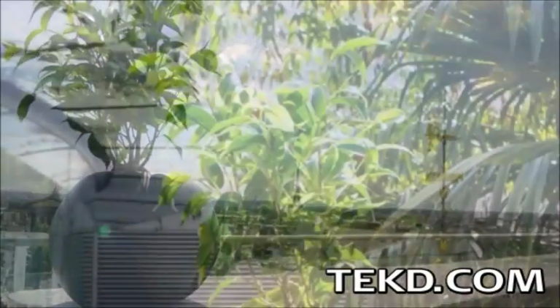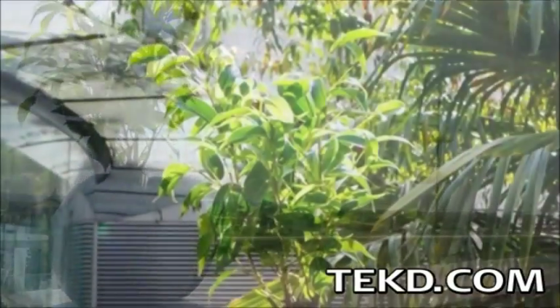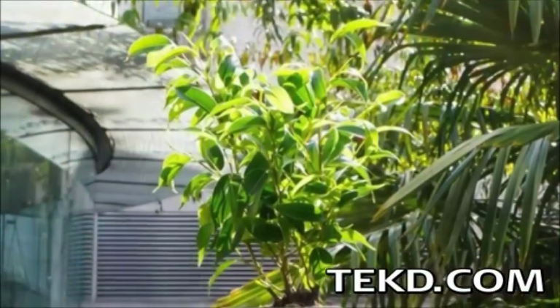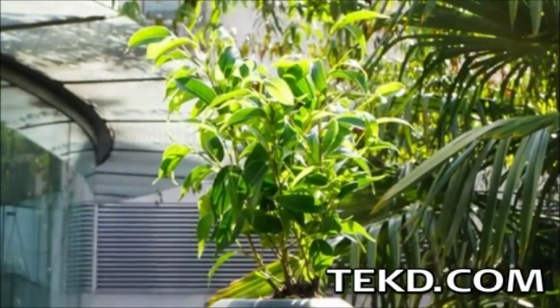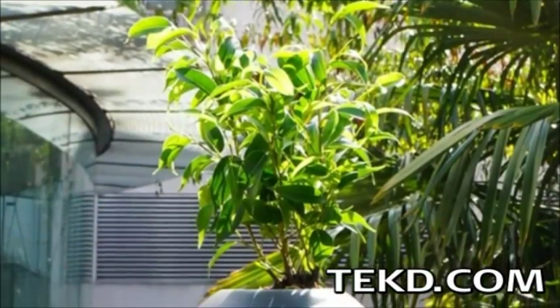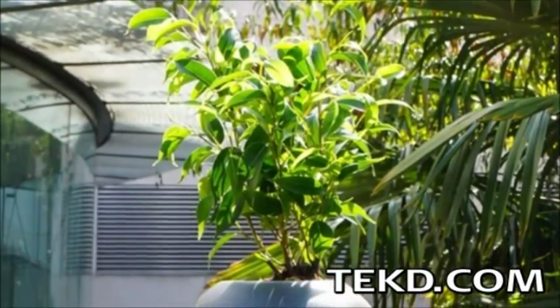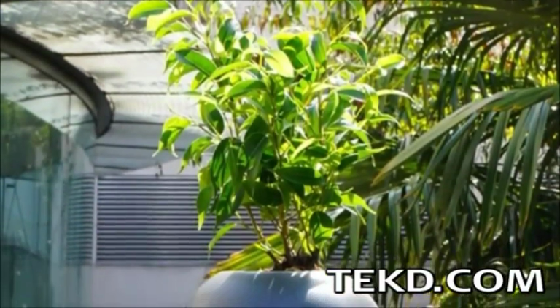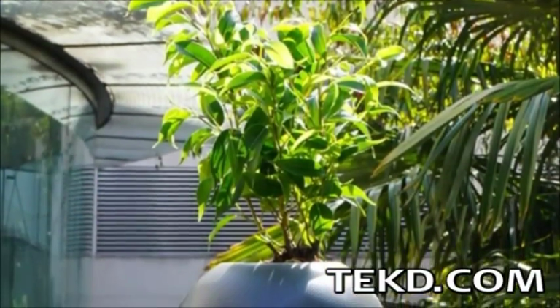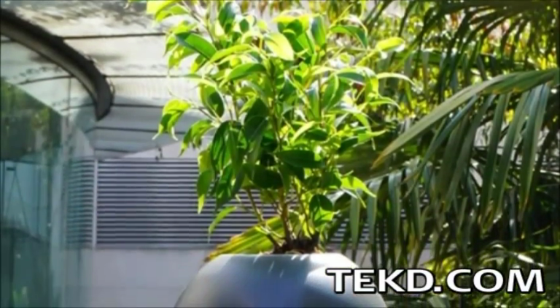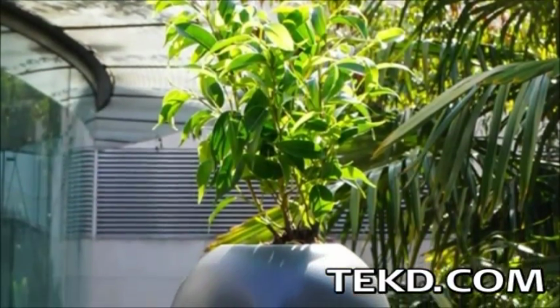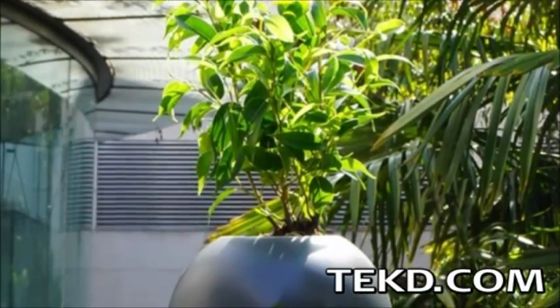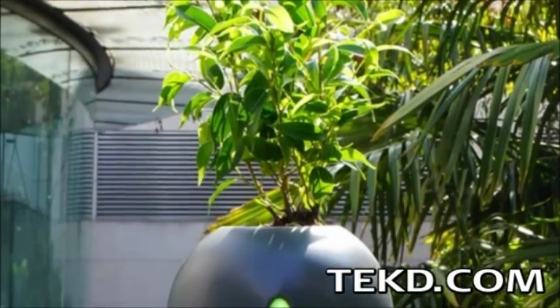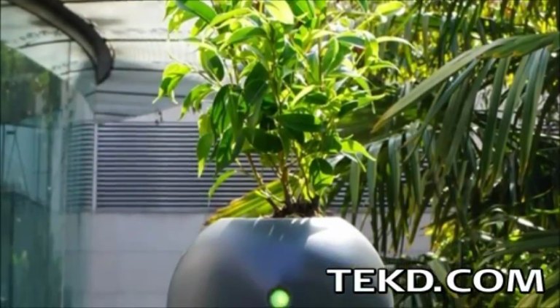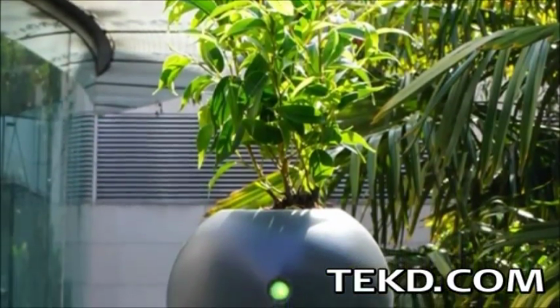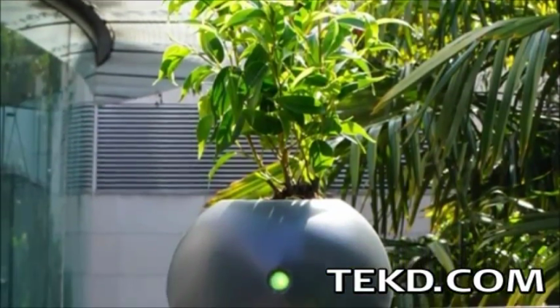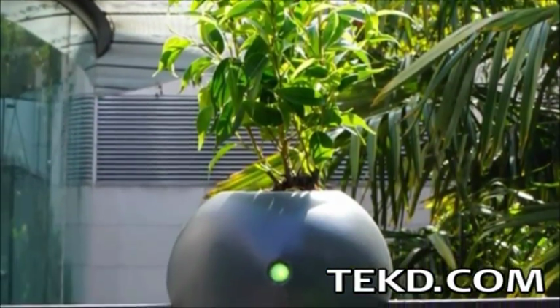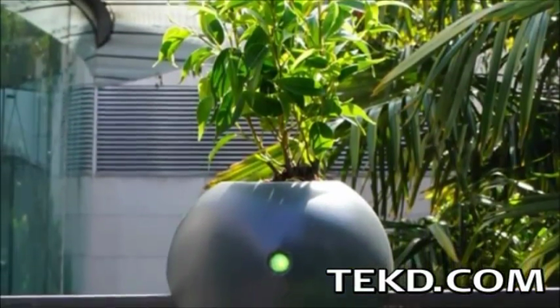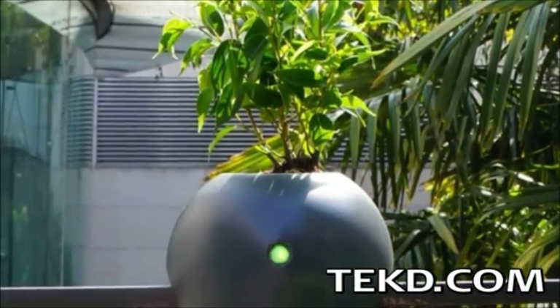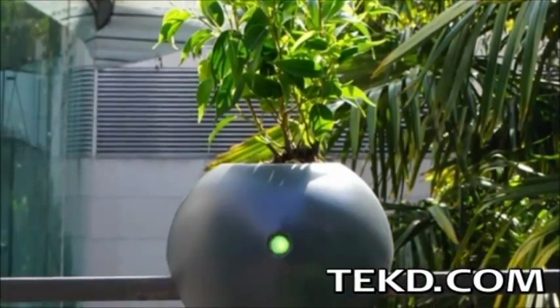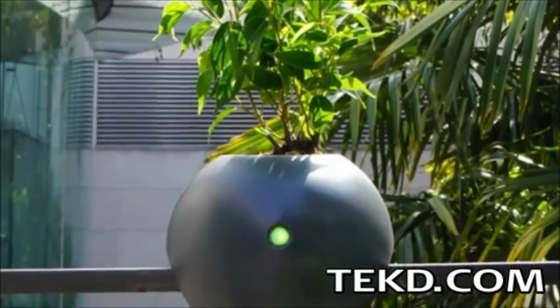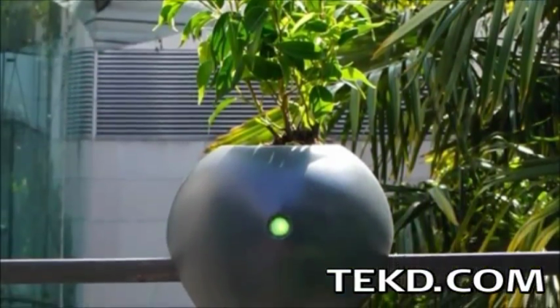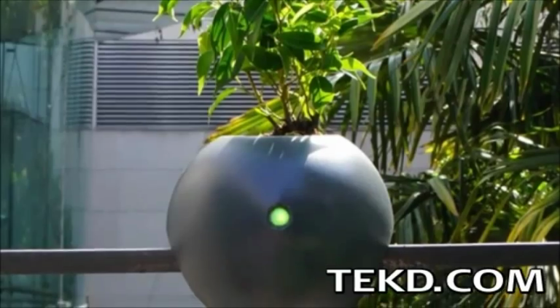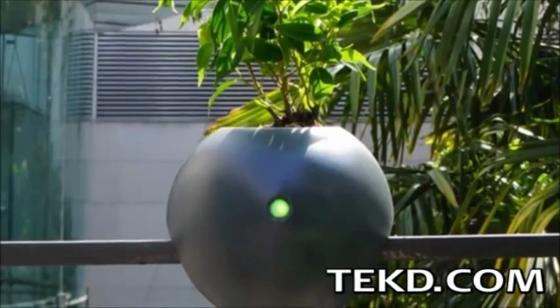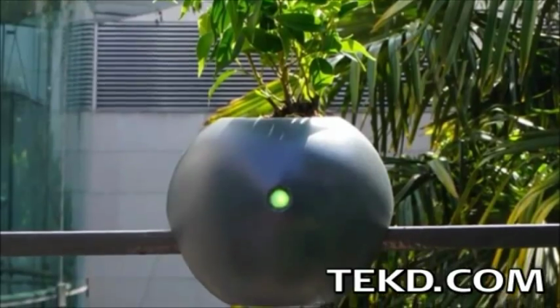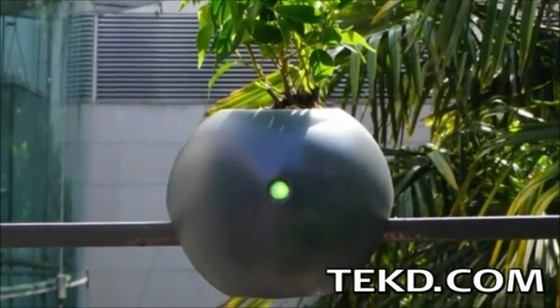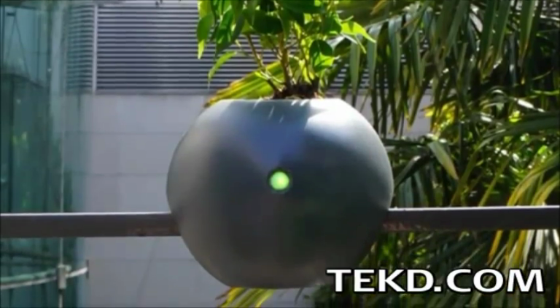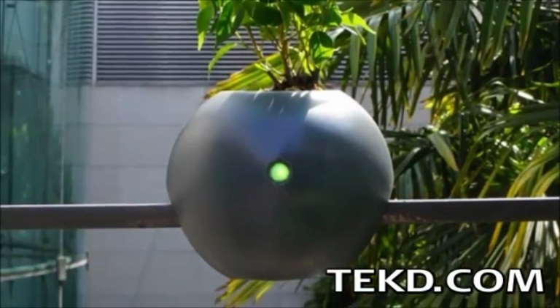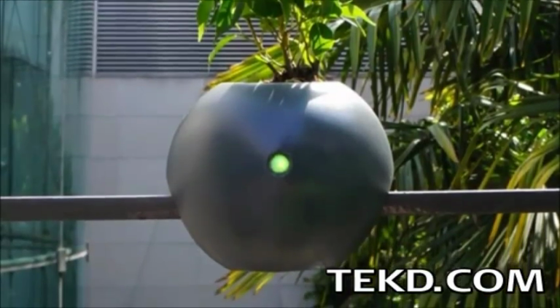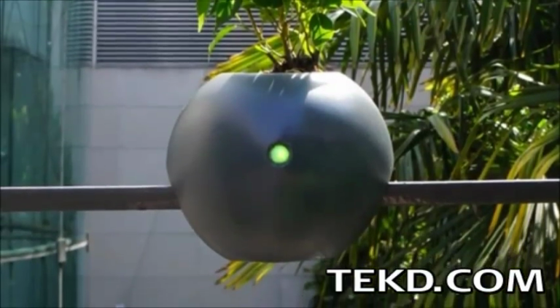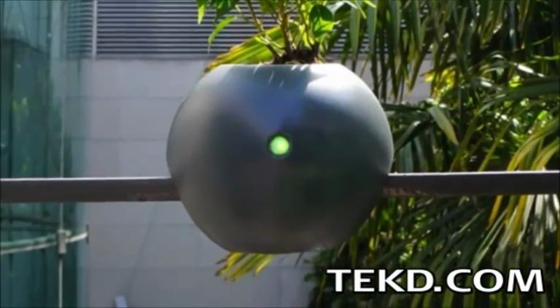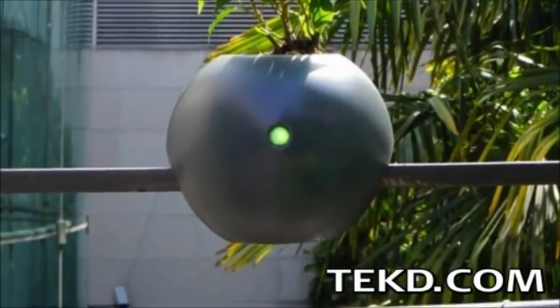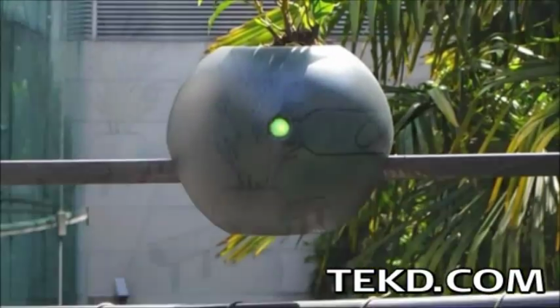The shape of the pot is designed for urban living, making it ideal for secure installation on a patio rail or simply sitting on any table.